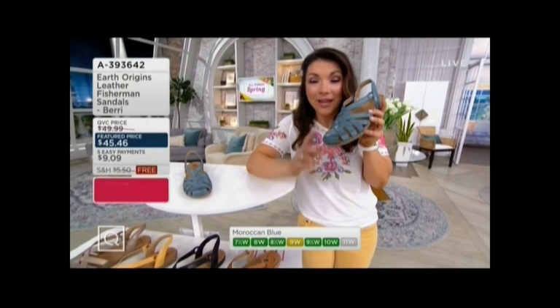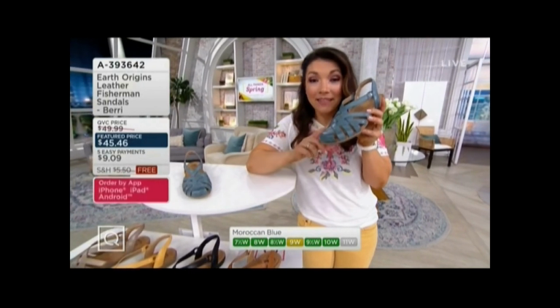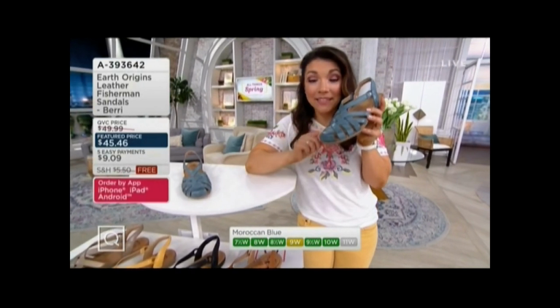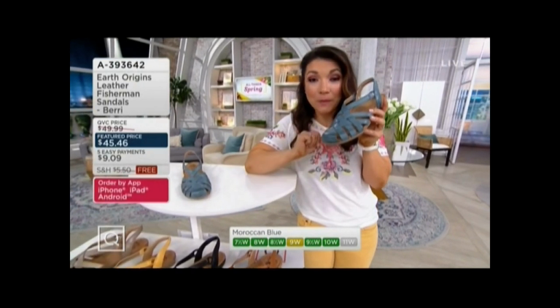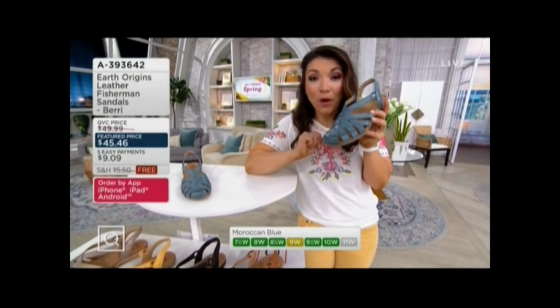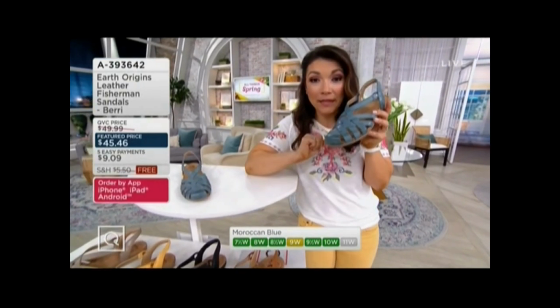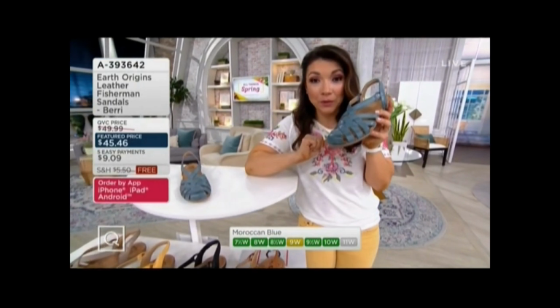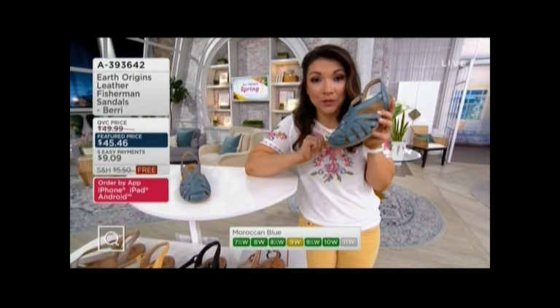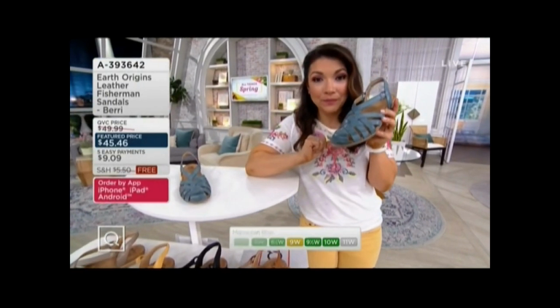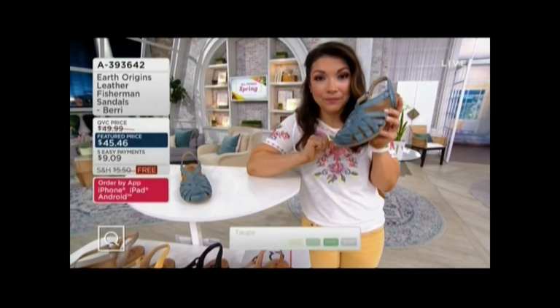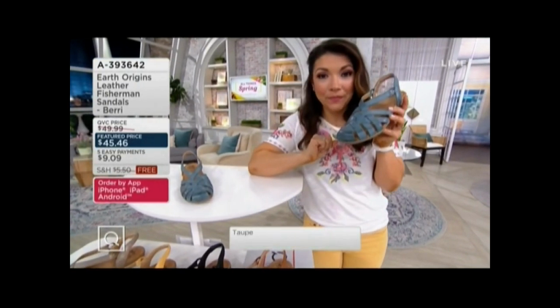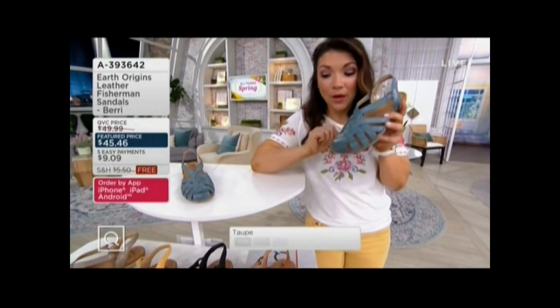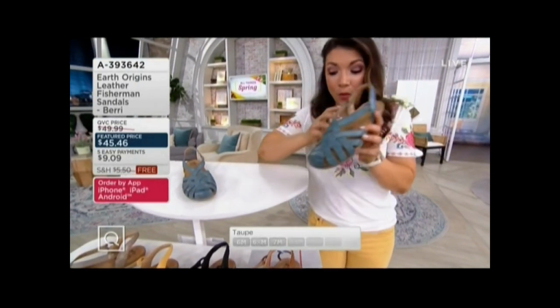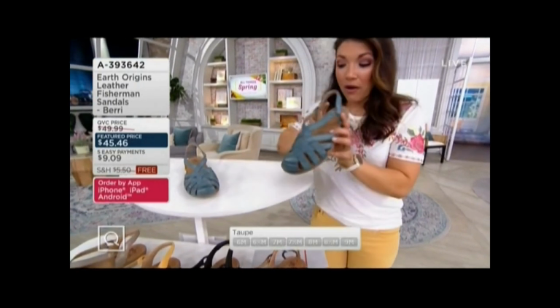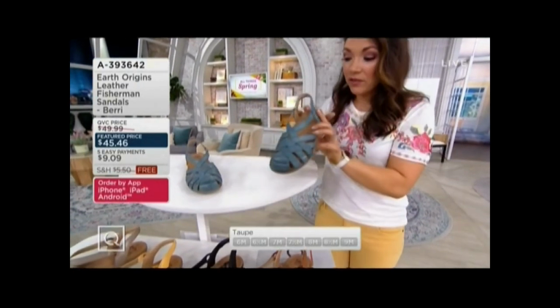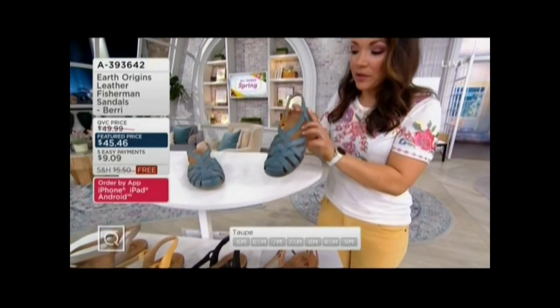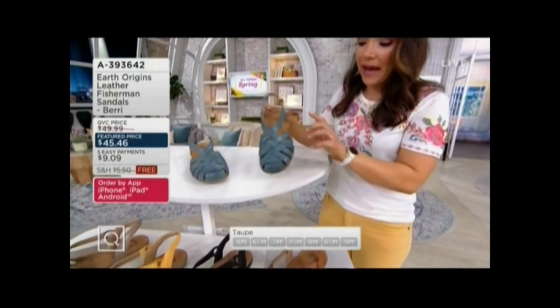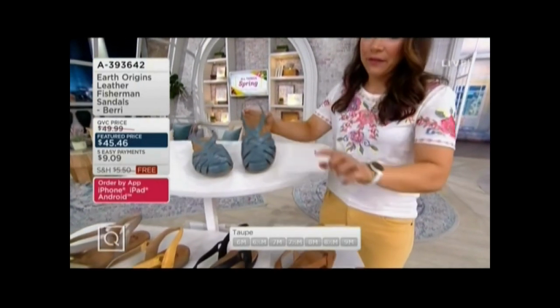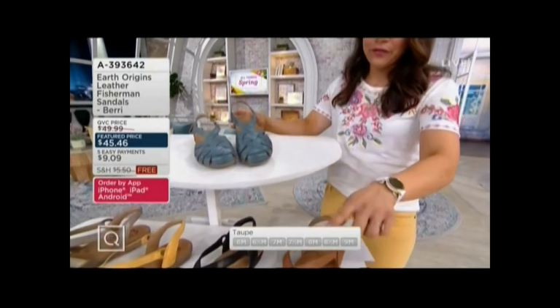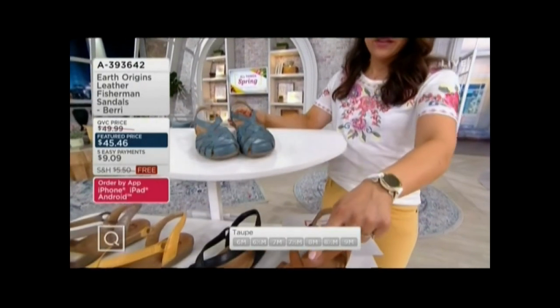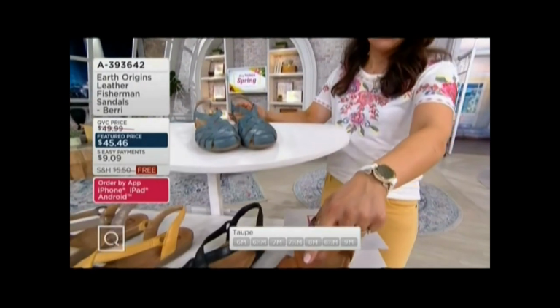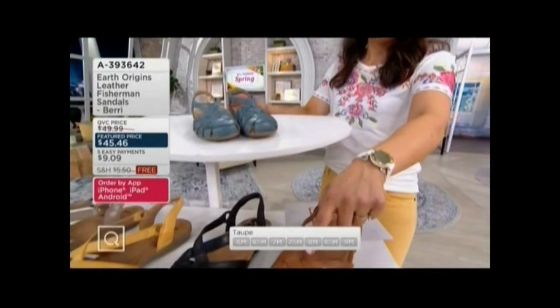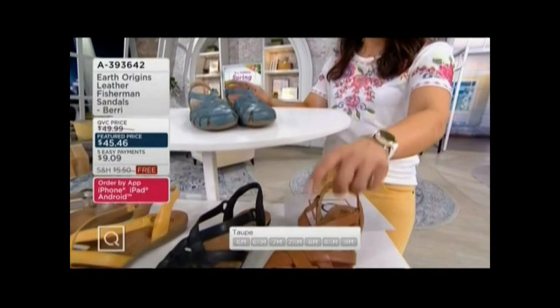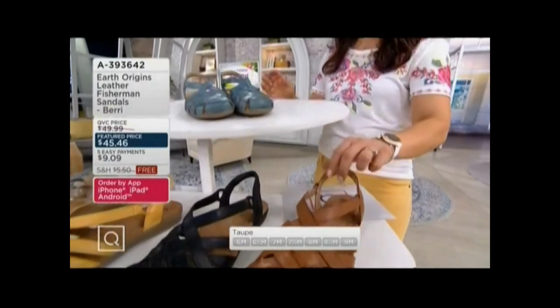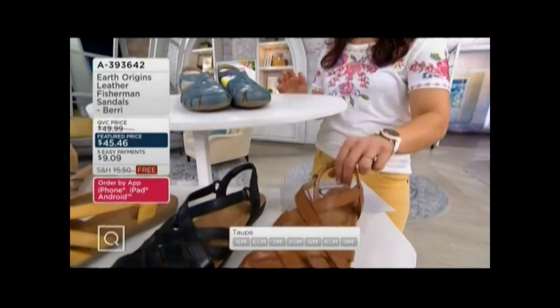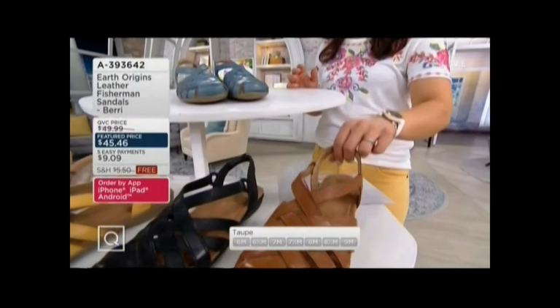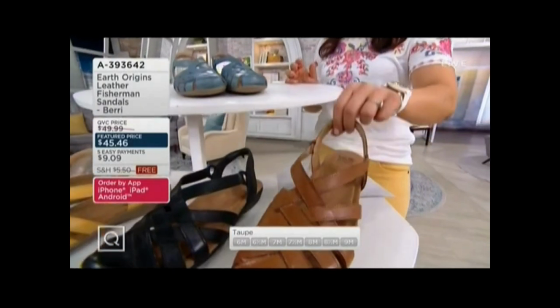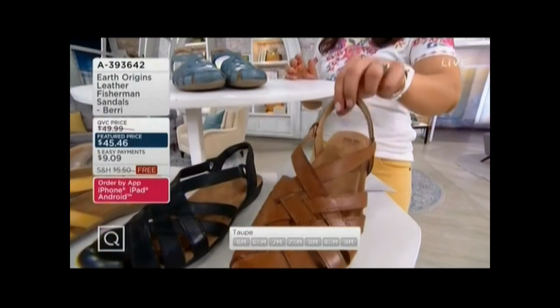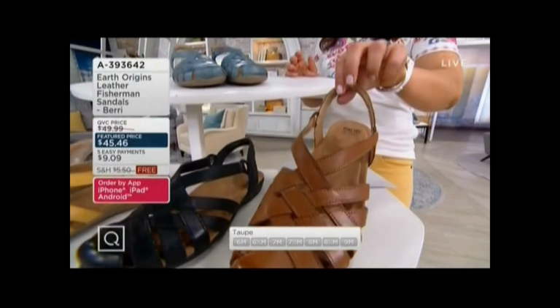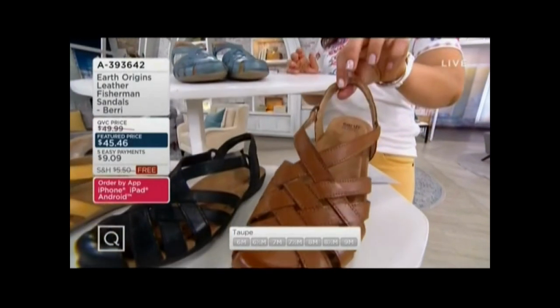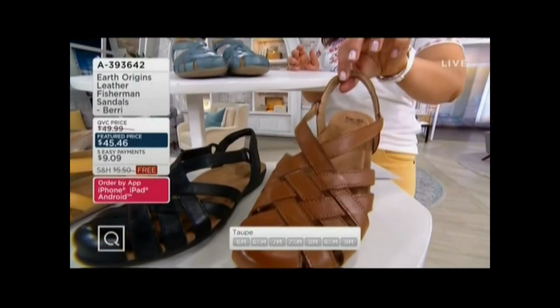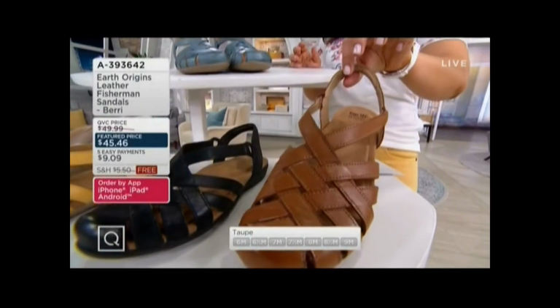This is the Moroccan blue. We also have the alpaca, which is the most popular.